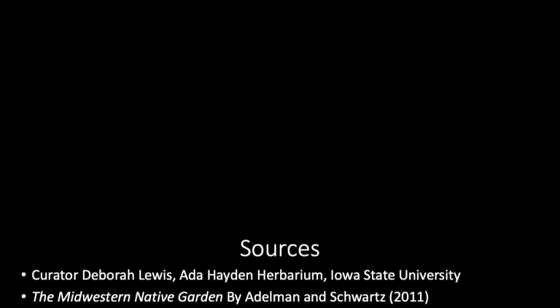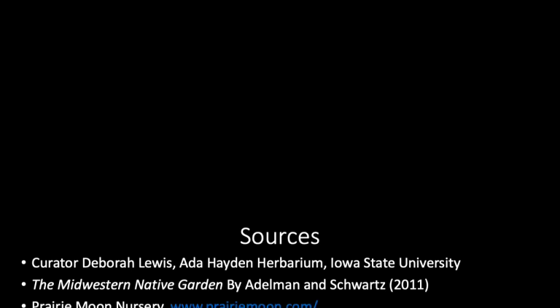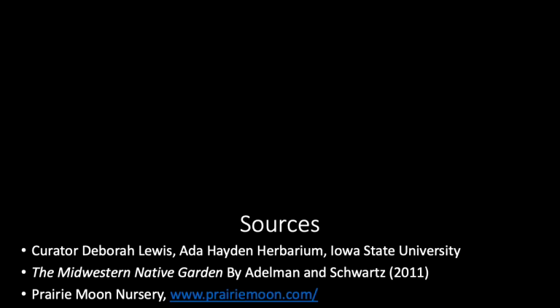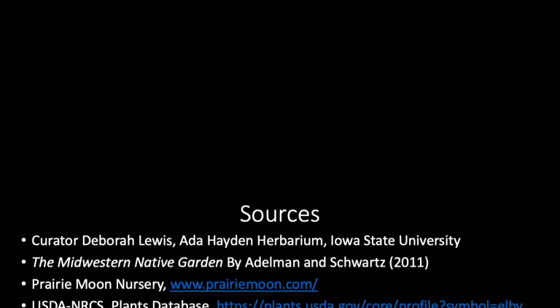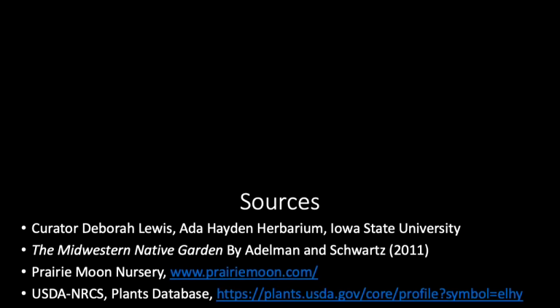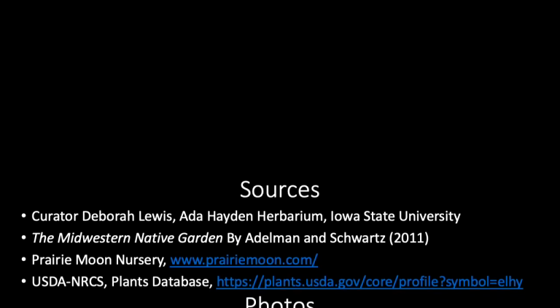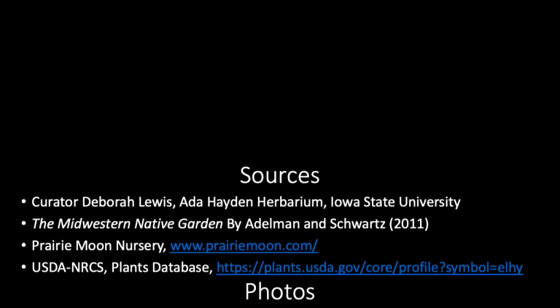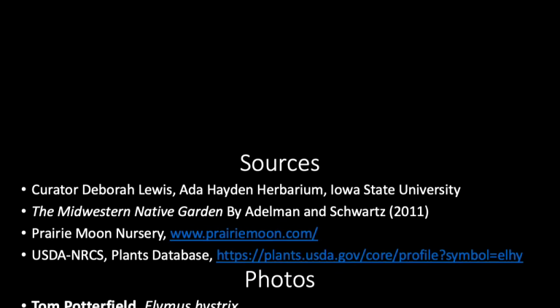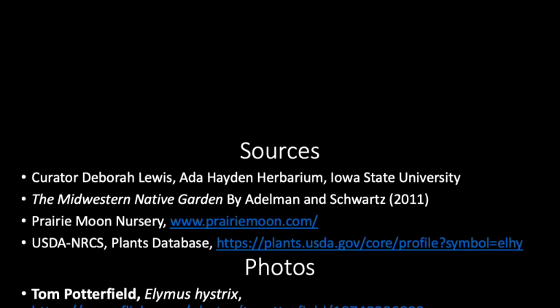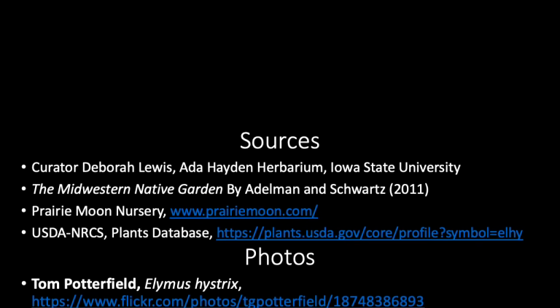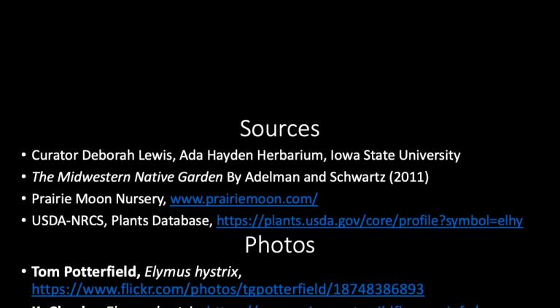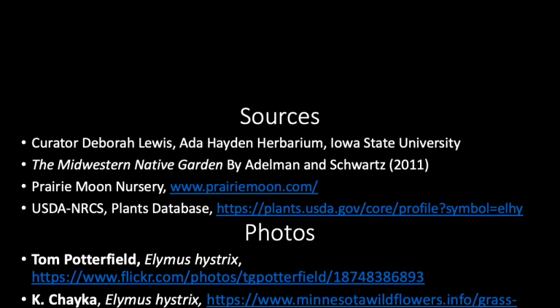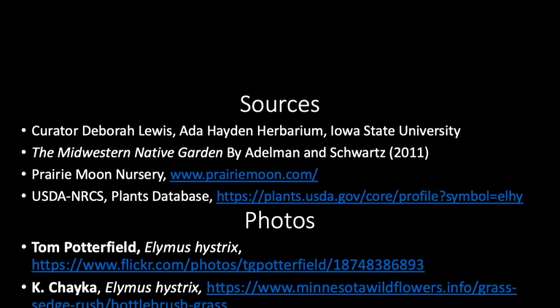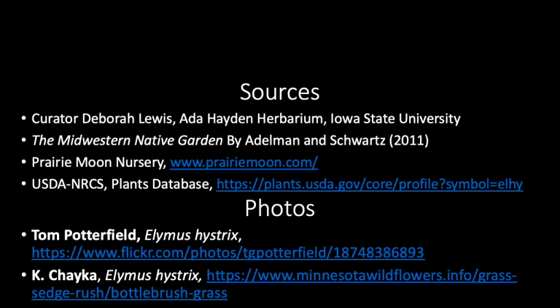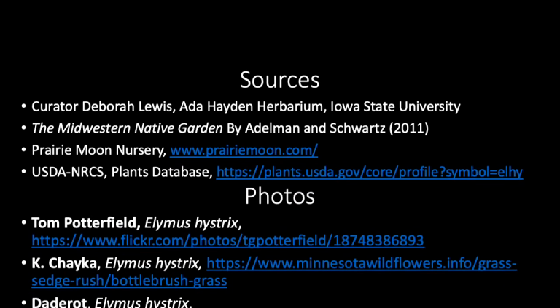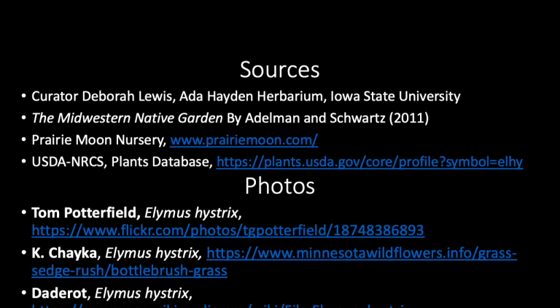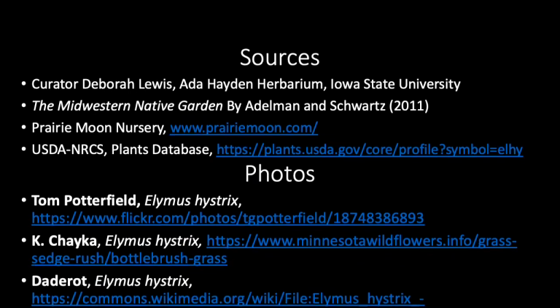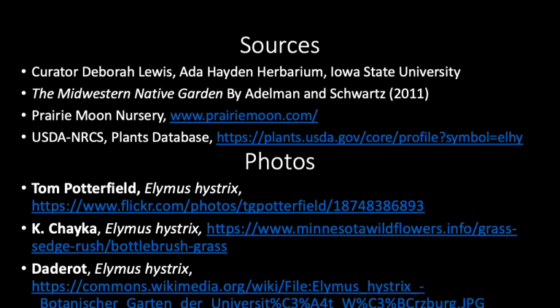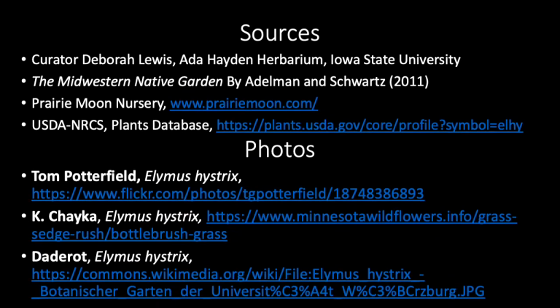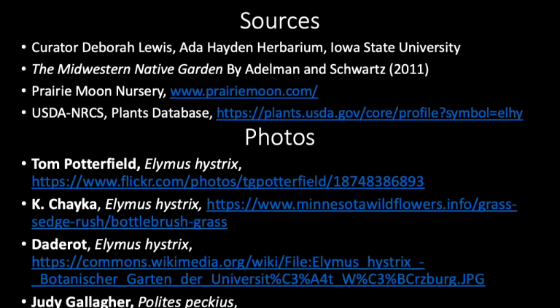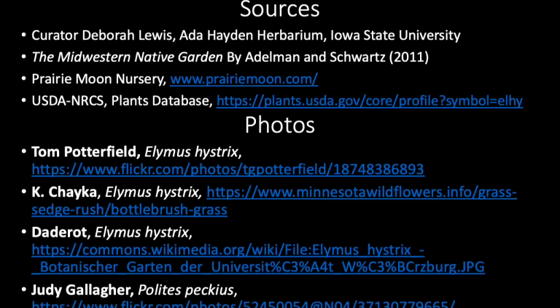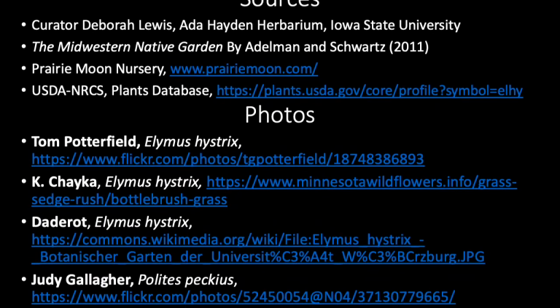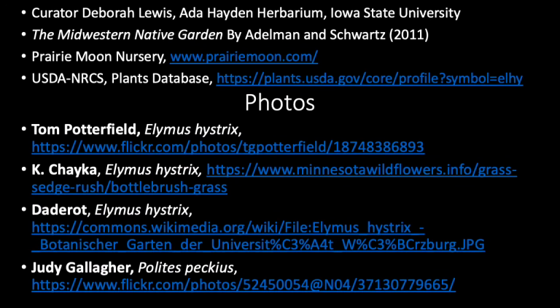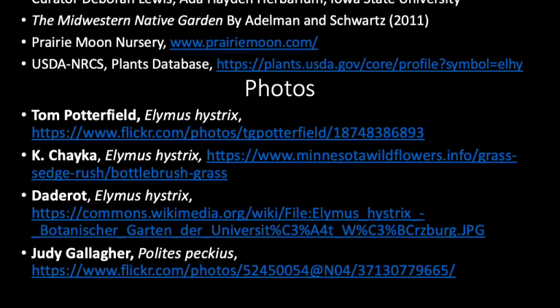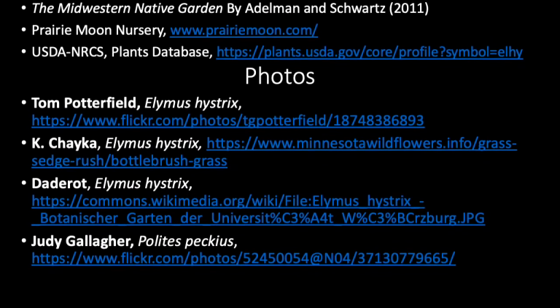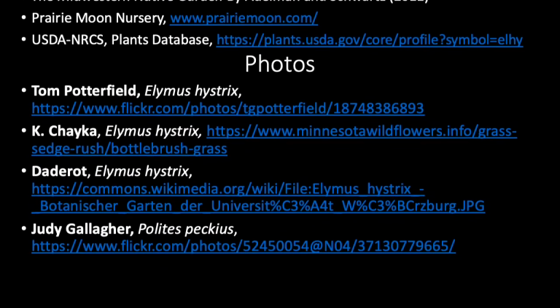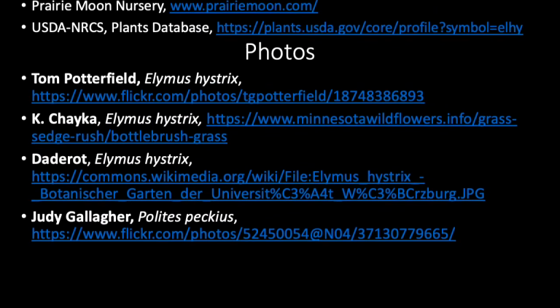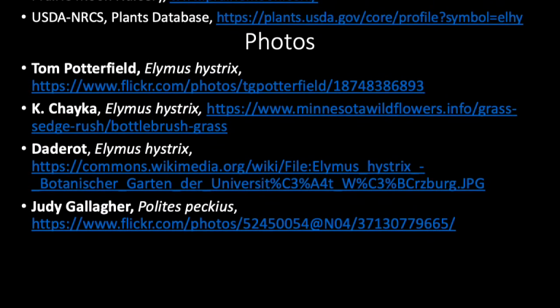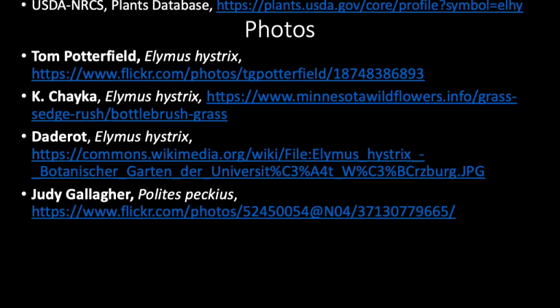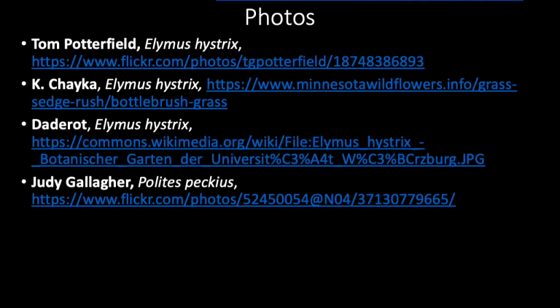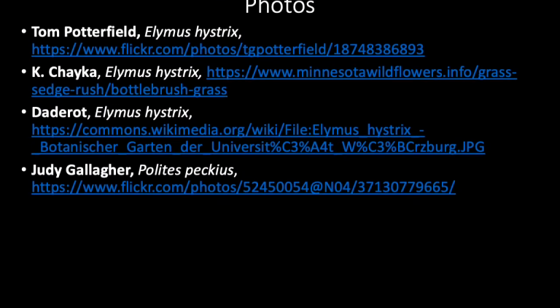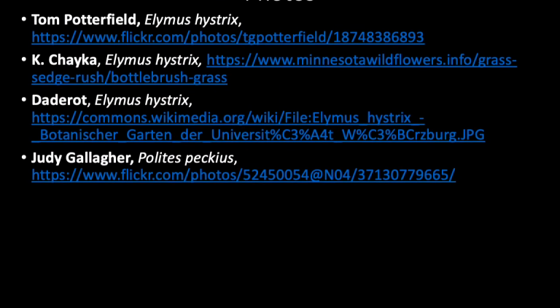Our information about Elymus hystrix comes from these sources, and we'd also like to acknowledge the photos from these photographers.